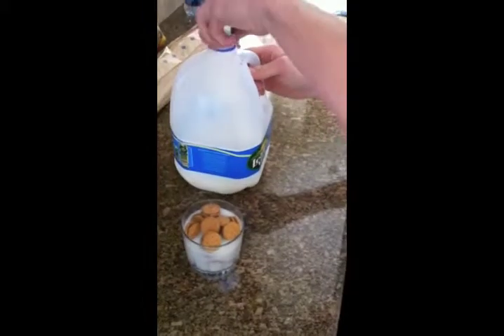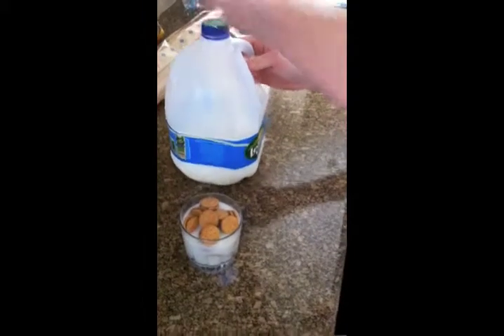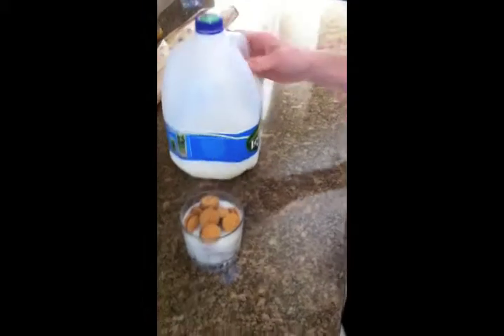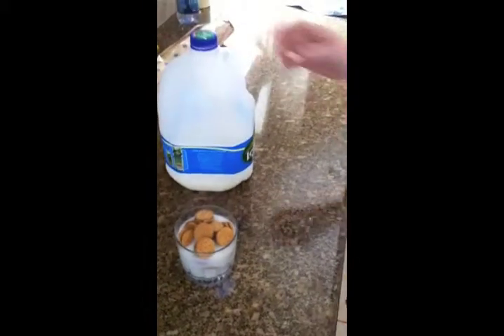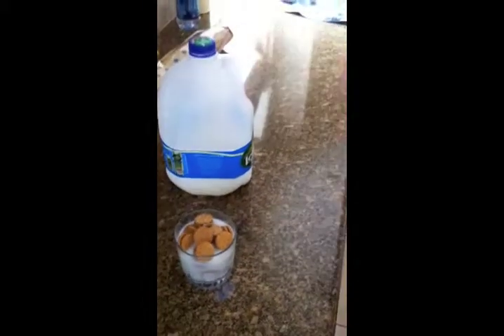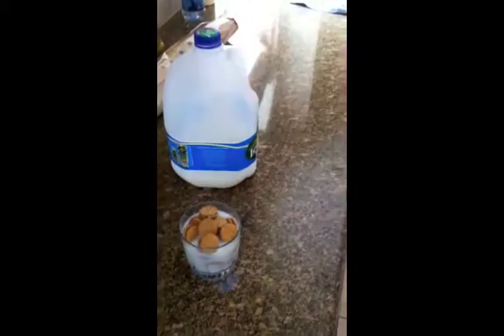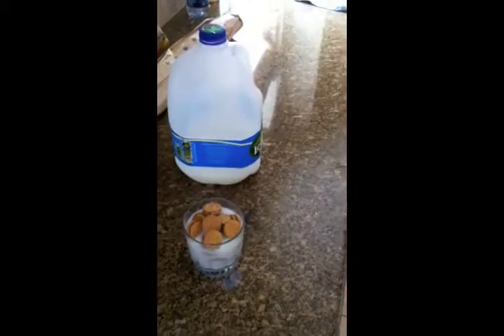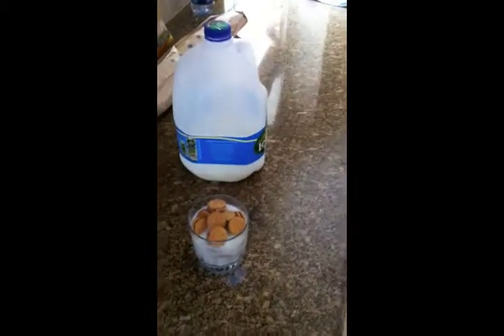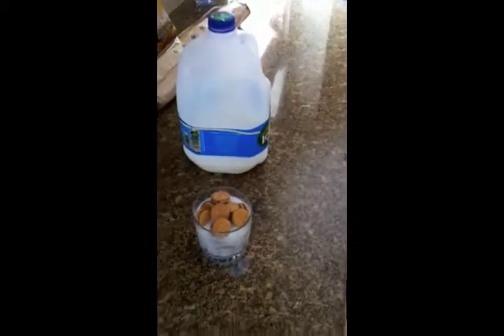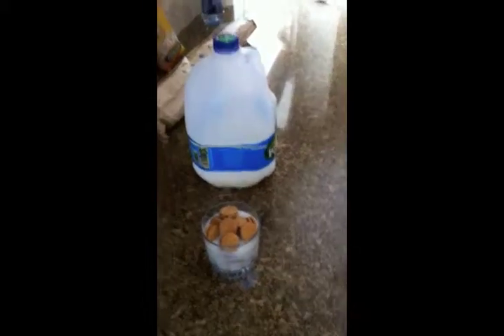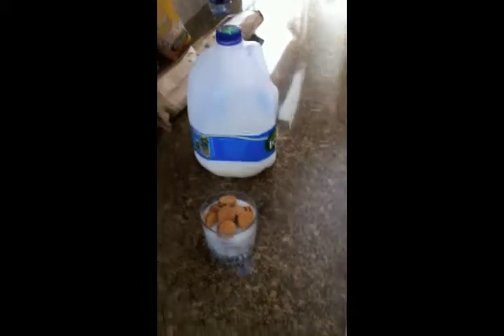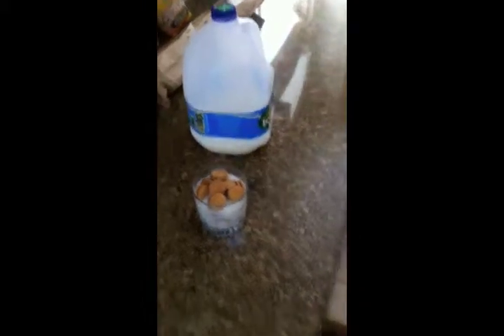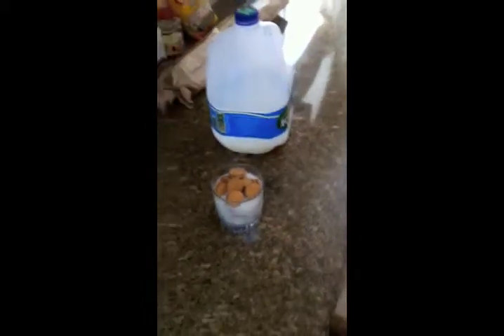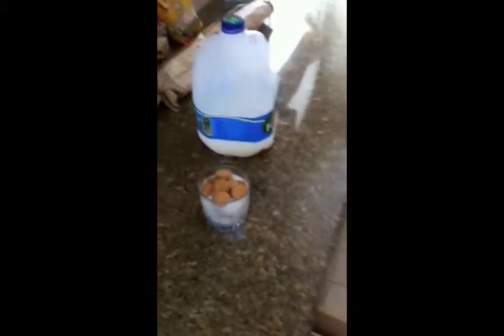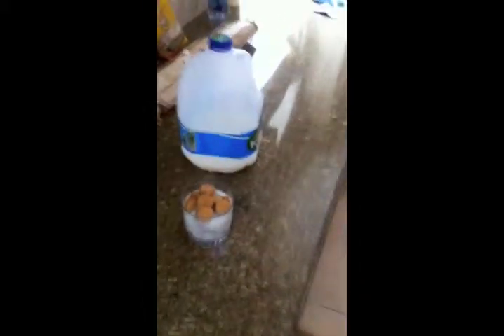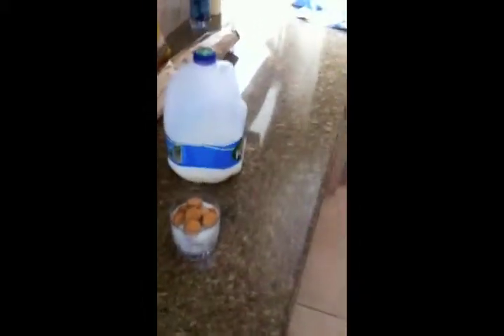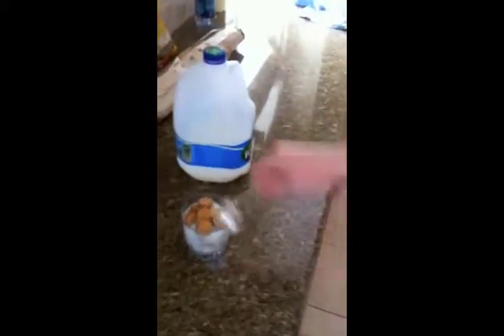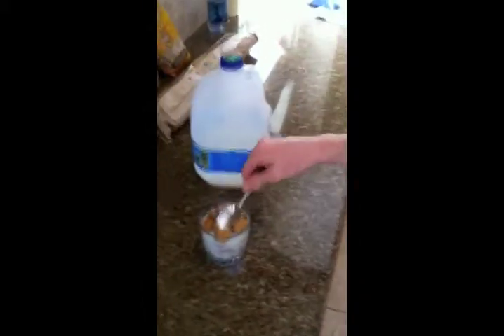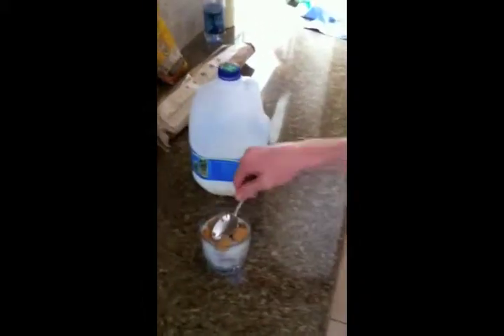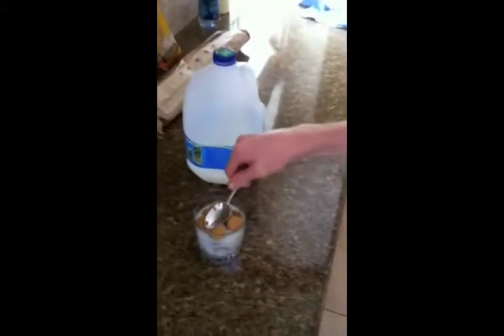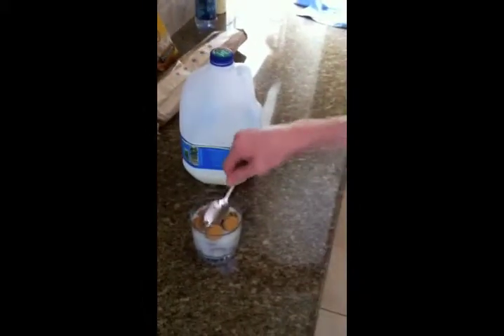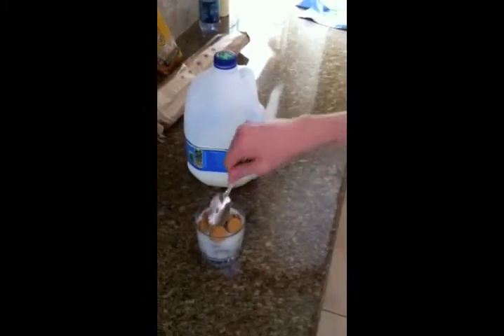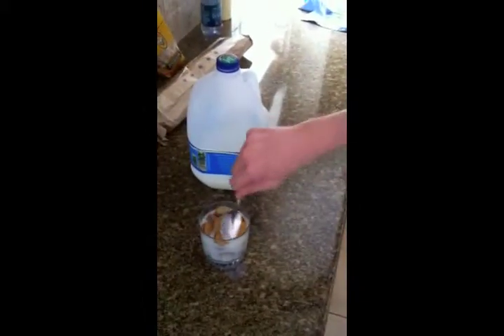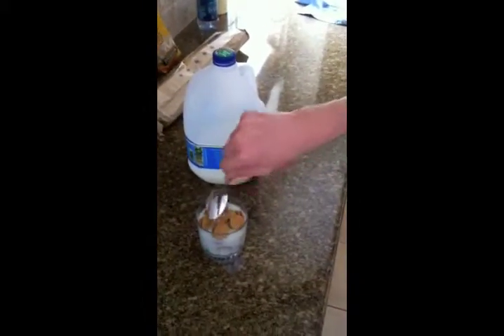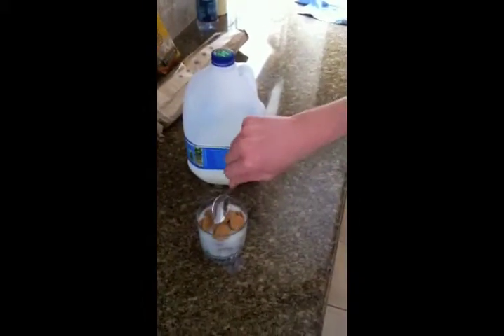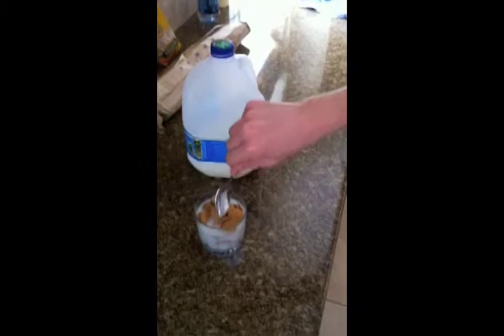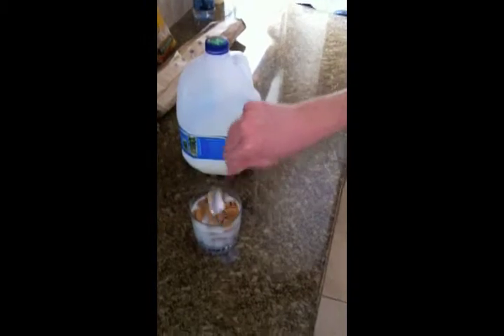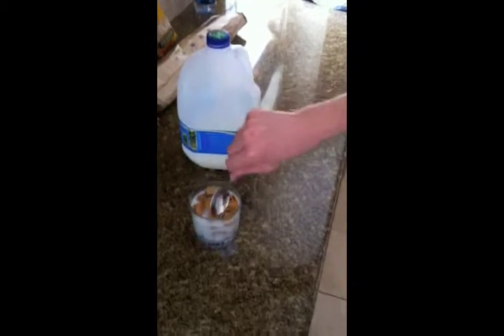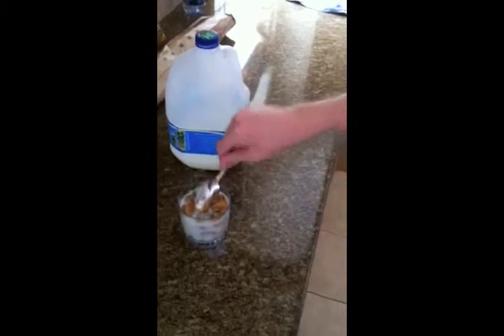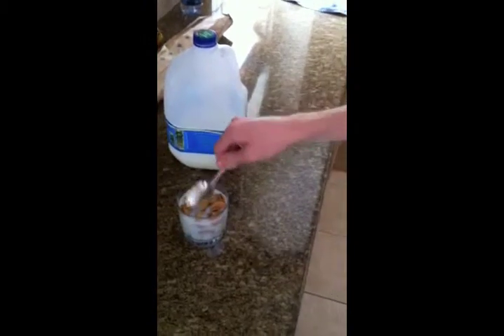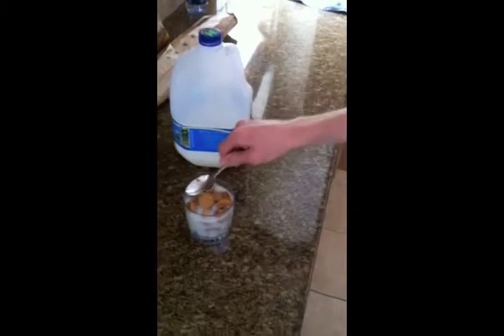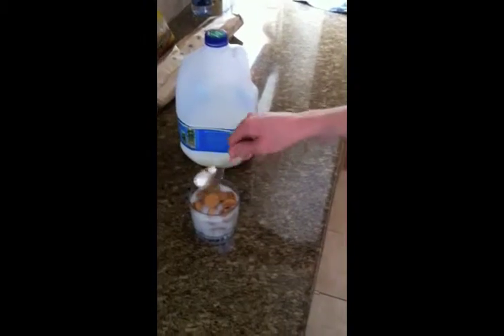Then you get a spoon, push it down as much as you can, and you wait.